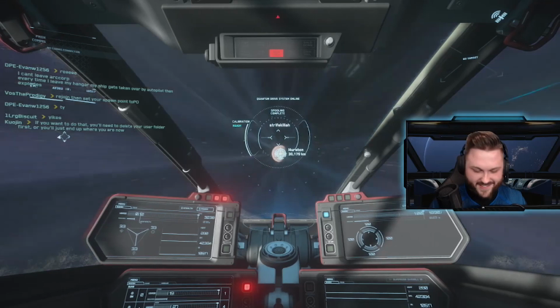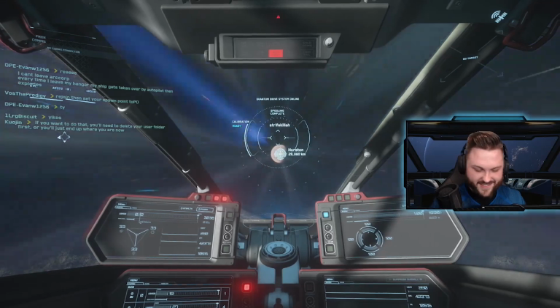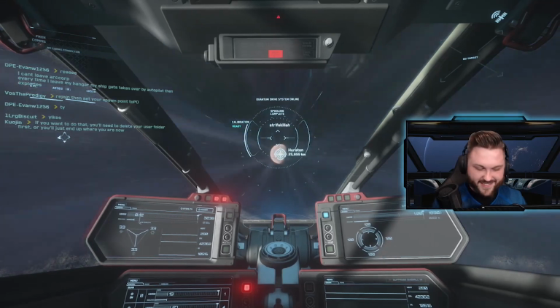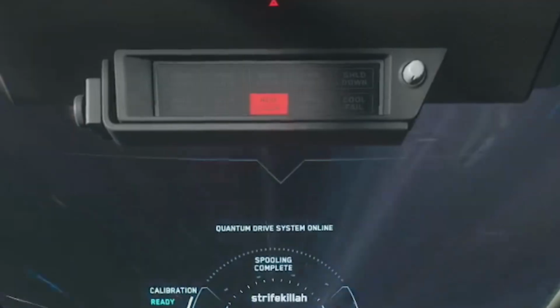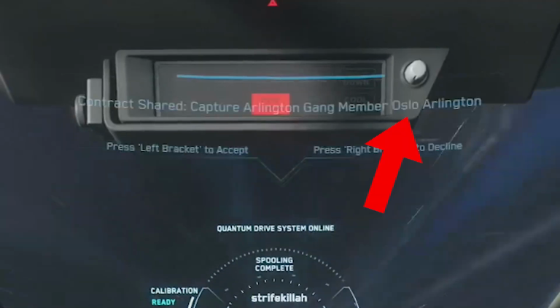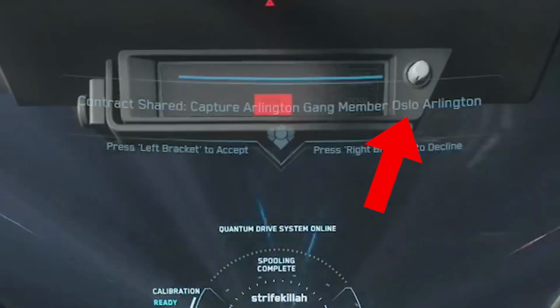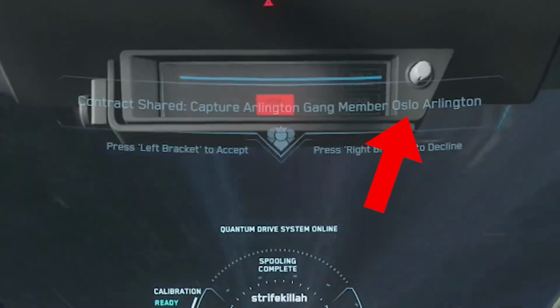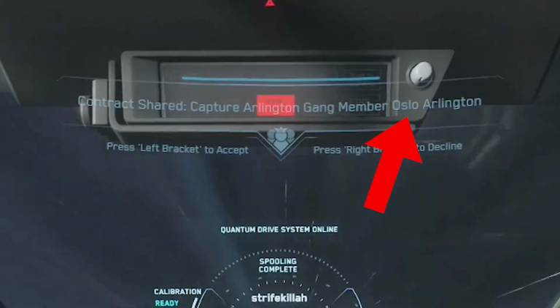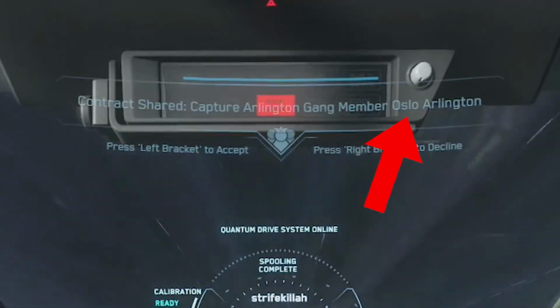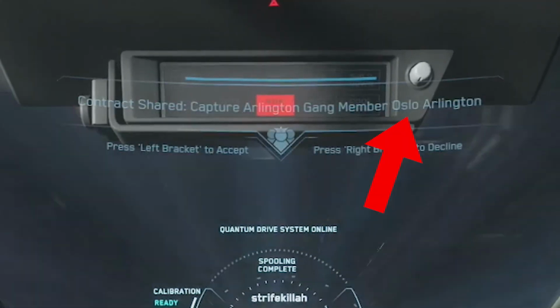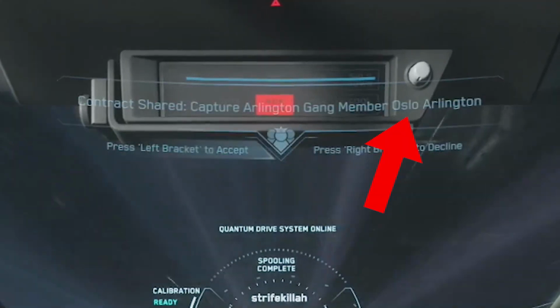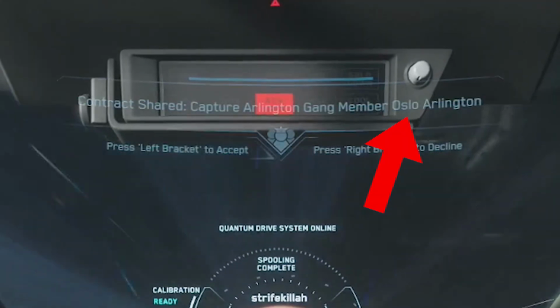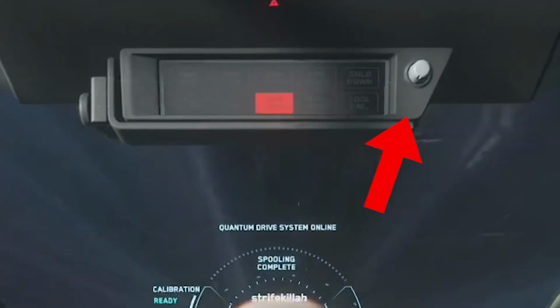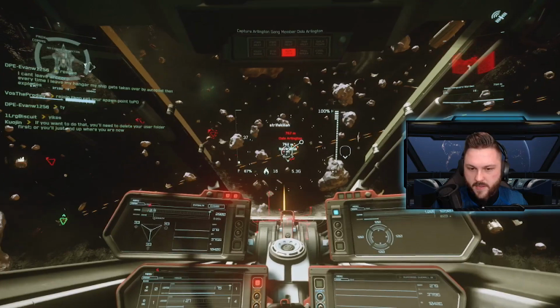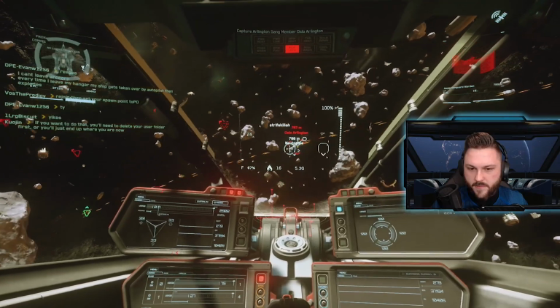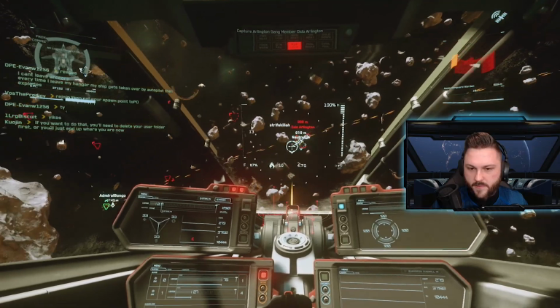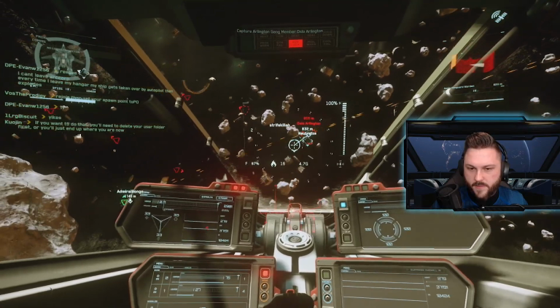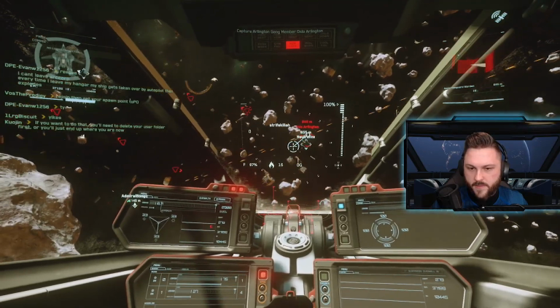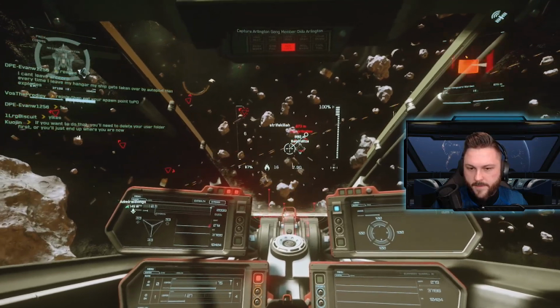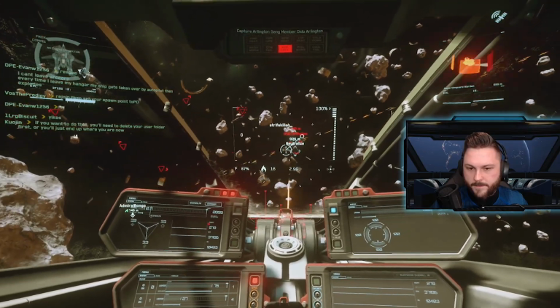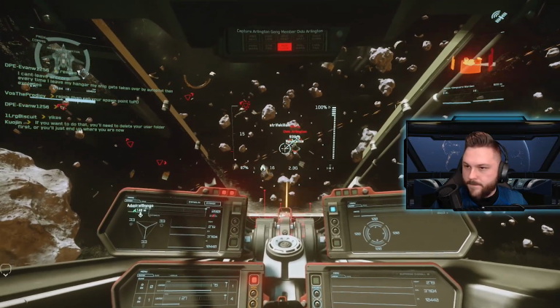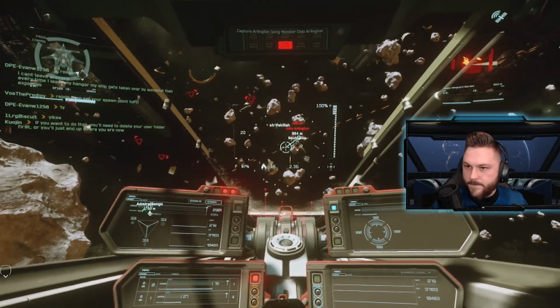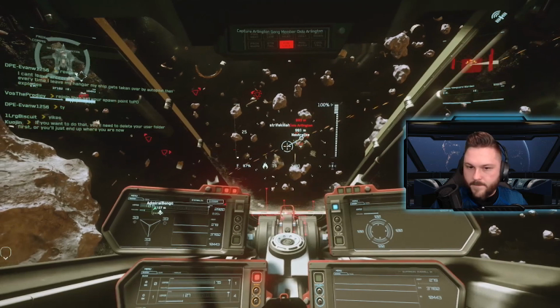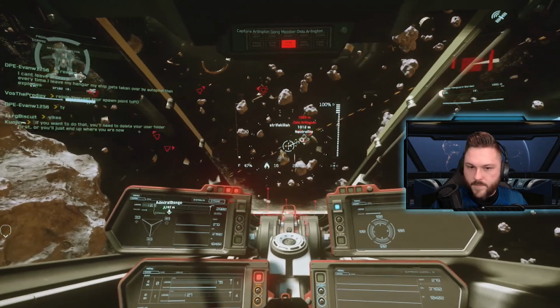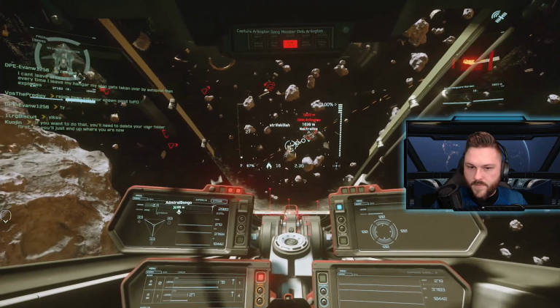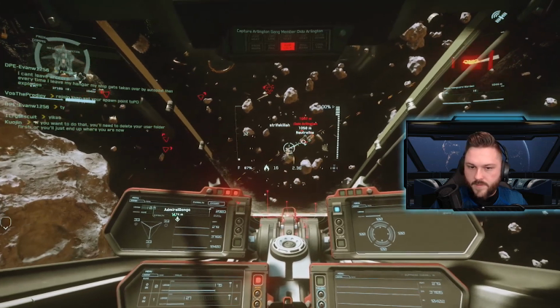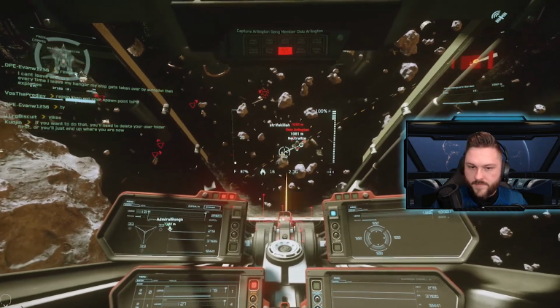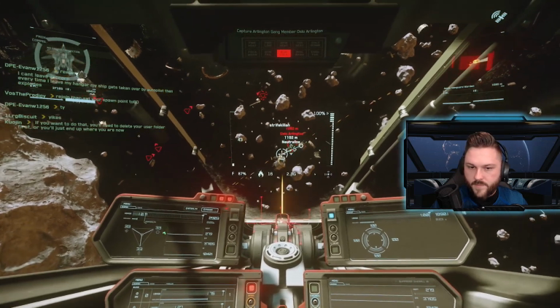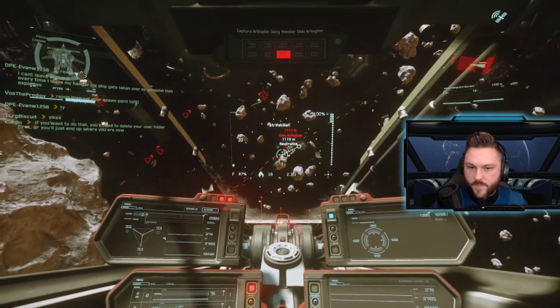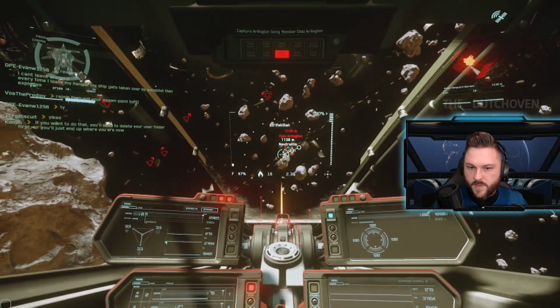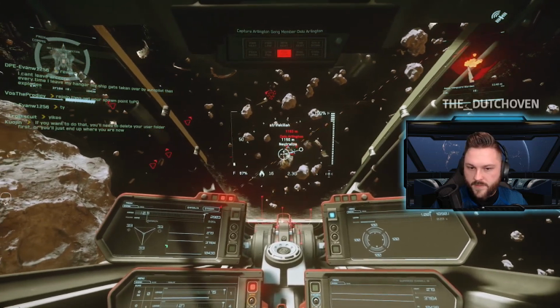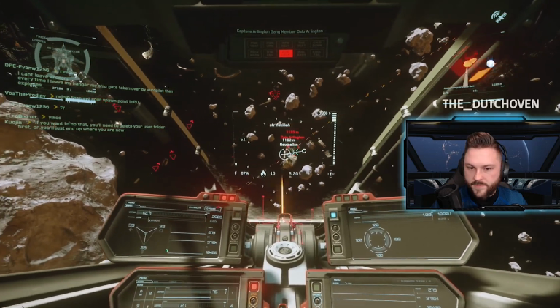Number 4, you're going after Oslo Arlington. Oslo is going to be in a Vanguard Warden — a little more tanky, but not too hard to take out.